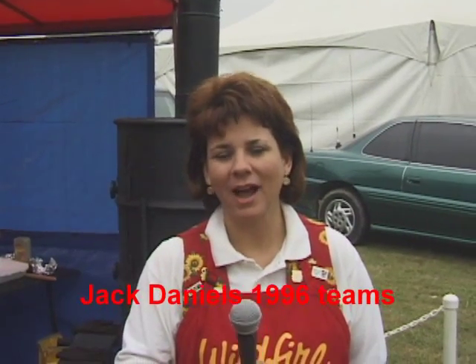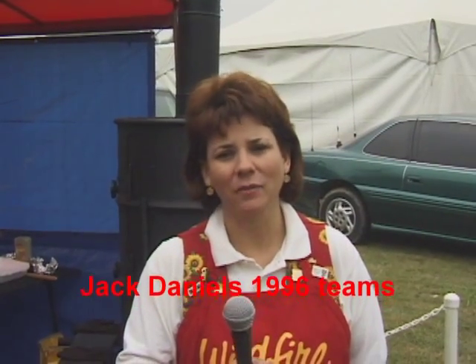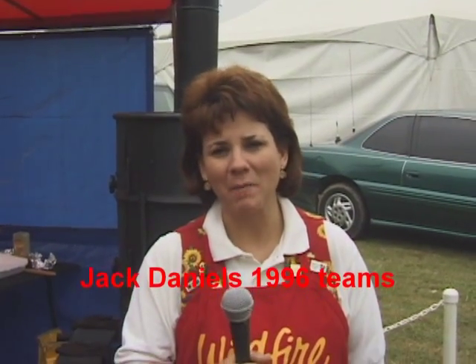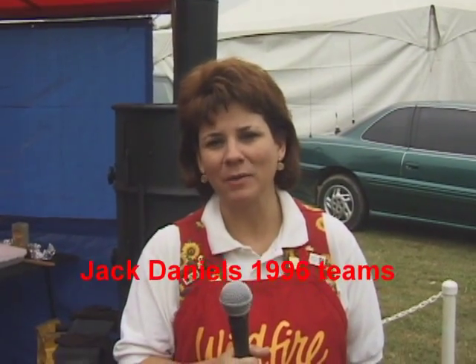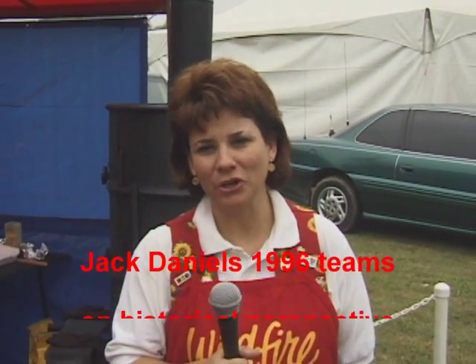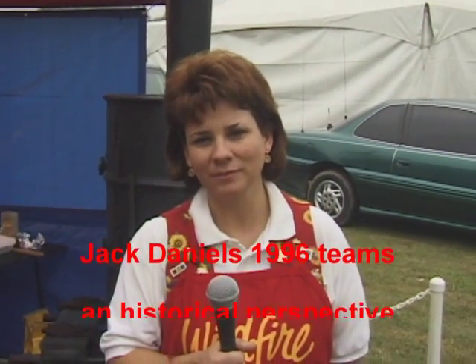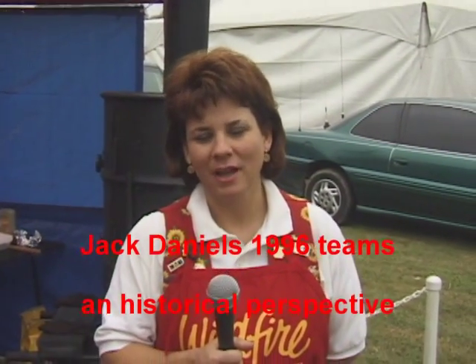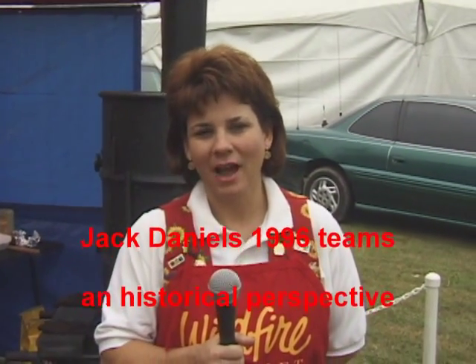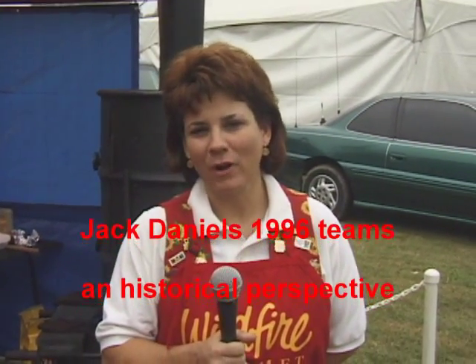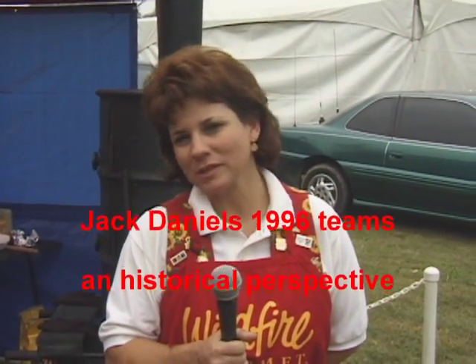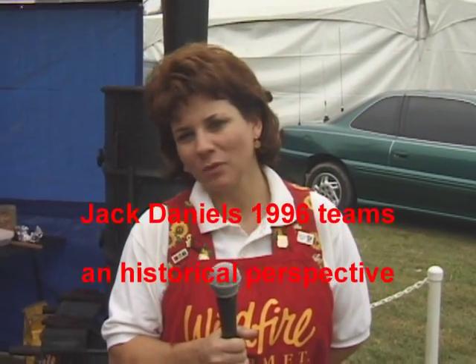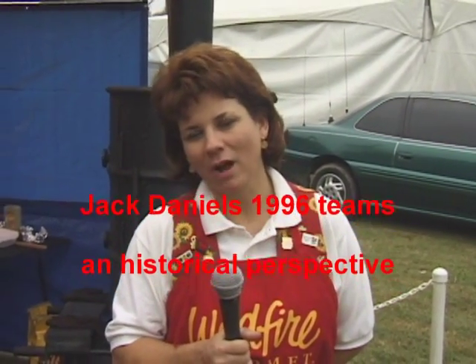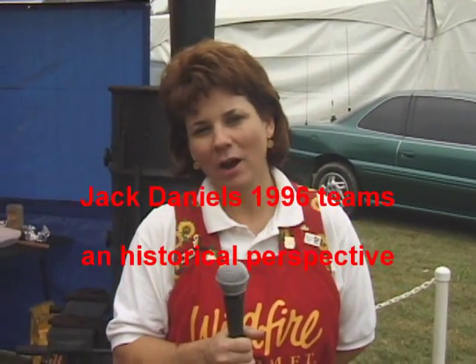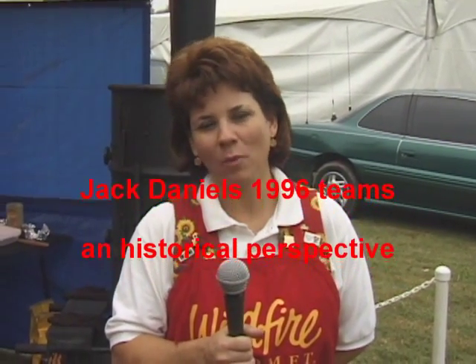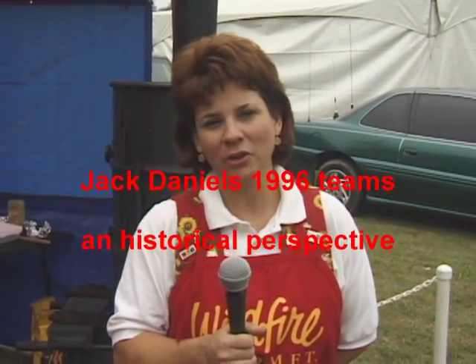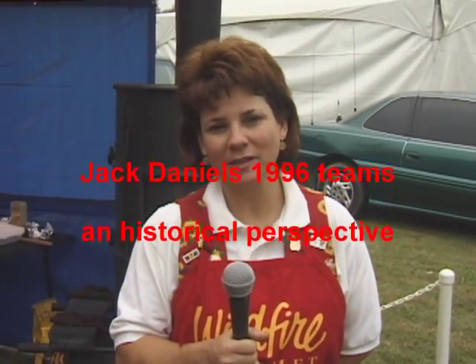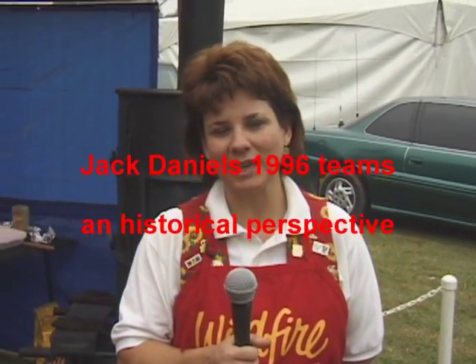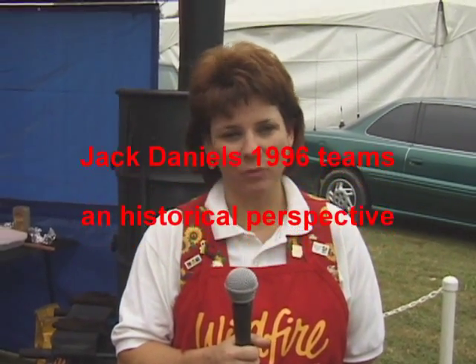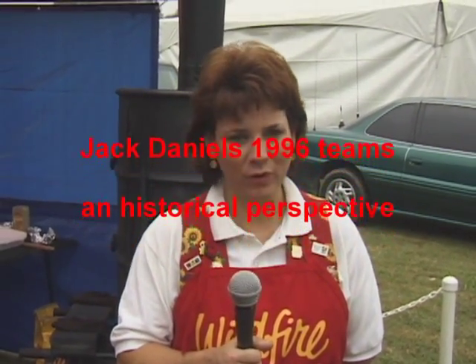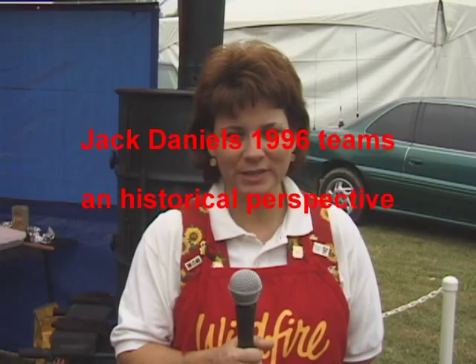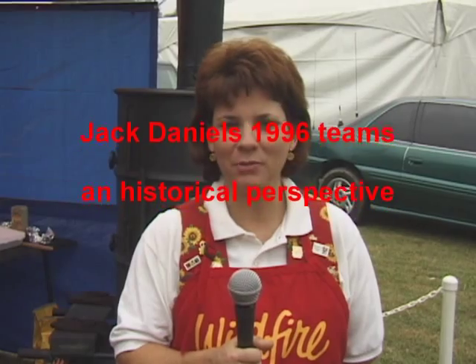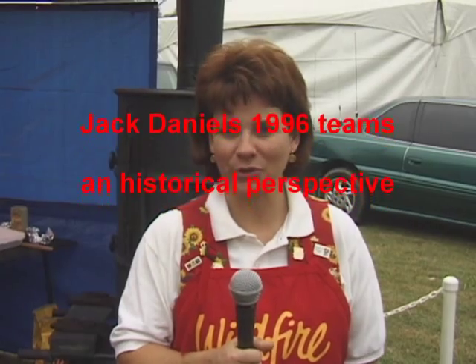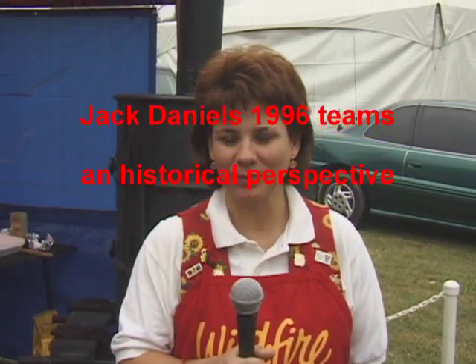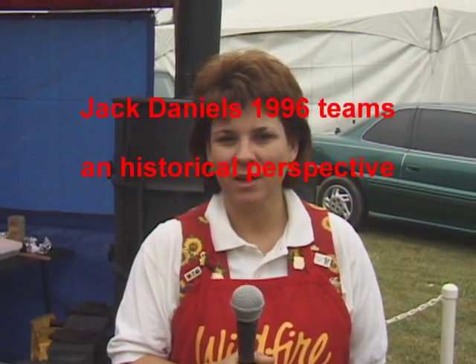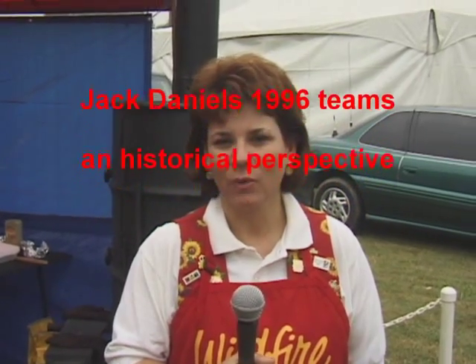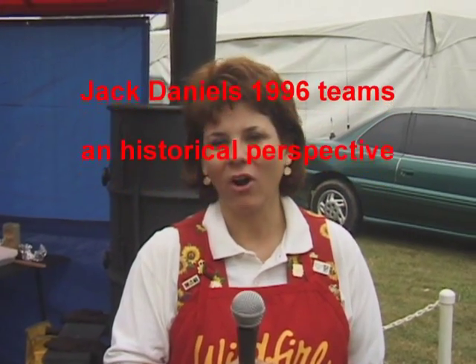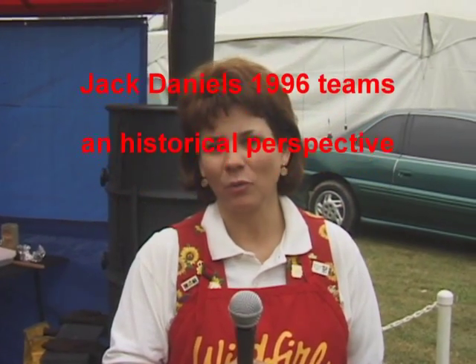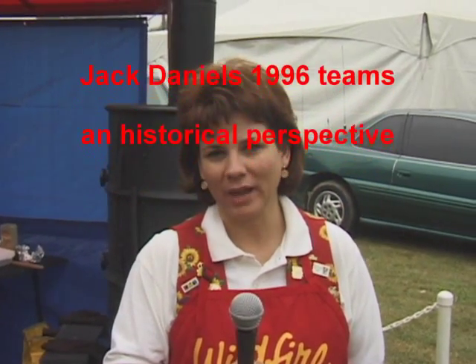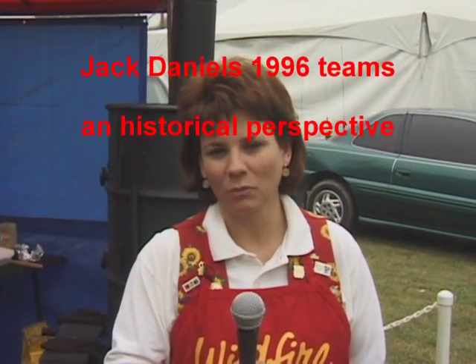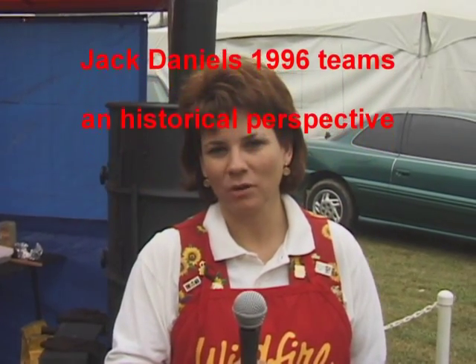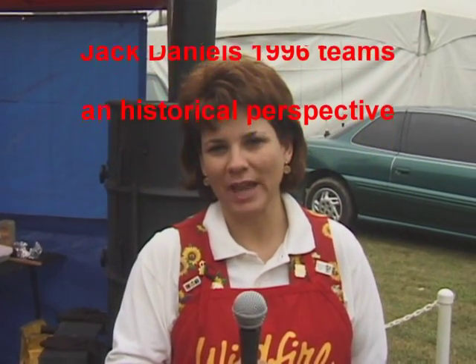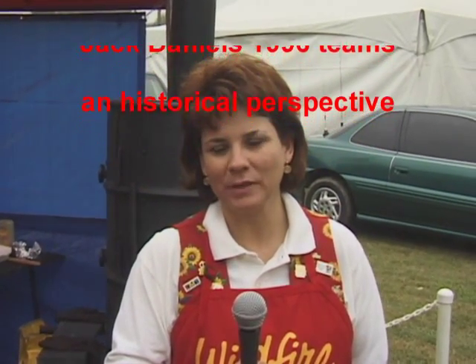Hi, I'm Amy Hood. I'm representing the Wildfire Gourmet Cooking Team. We're from Frederictown, Missouri. We are the reigning world champions.